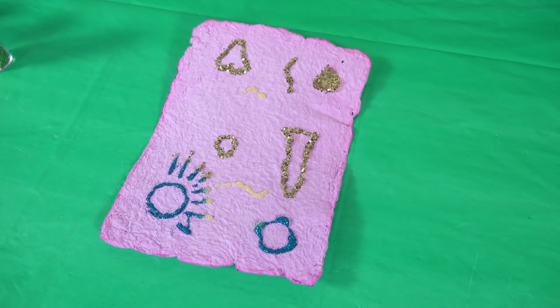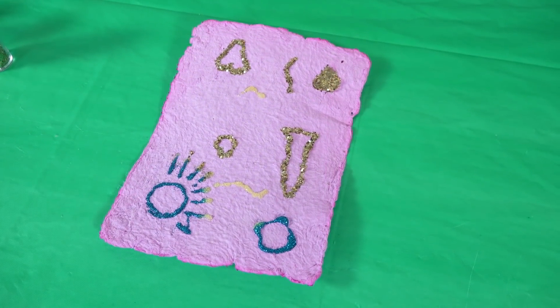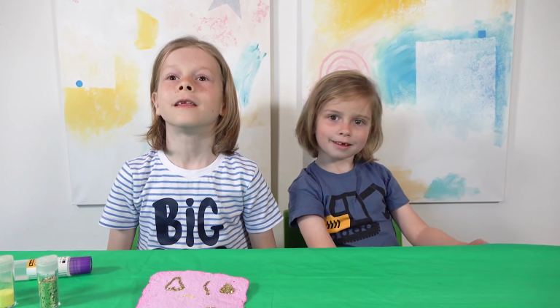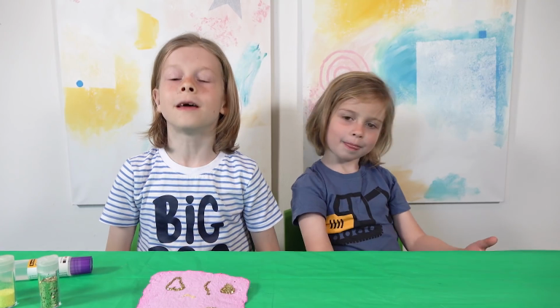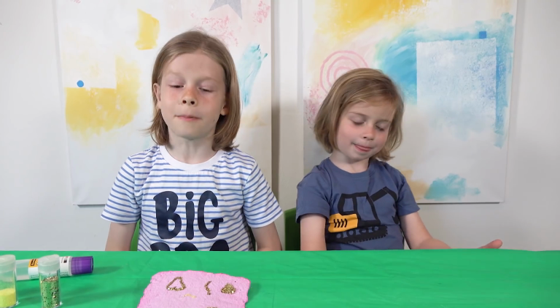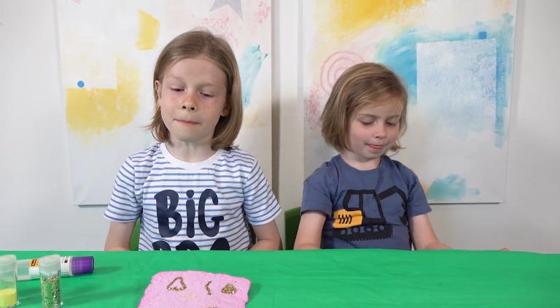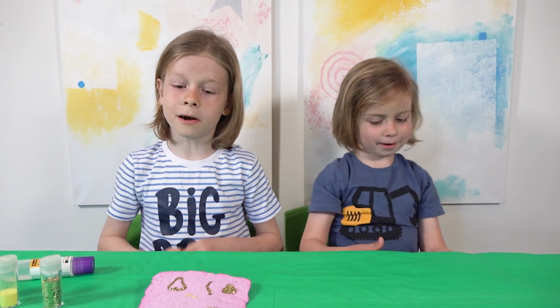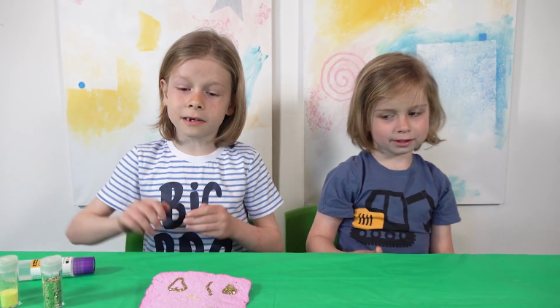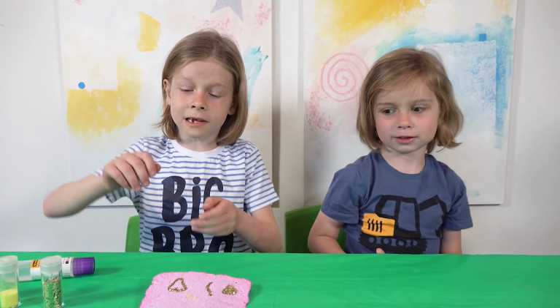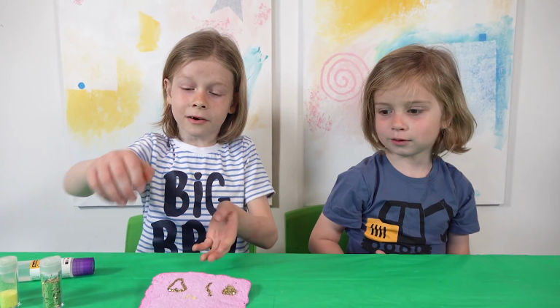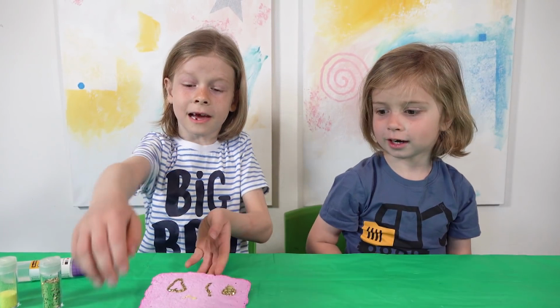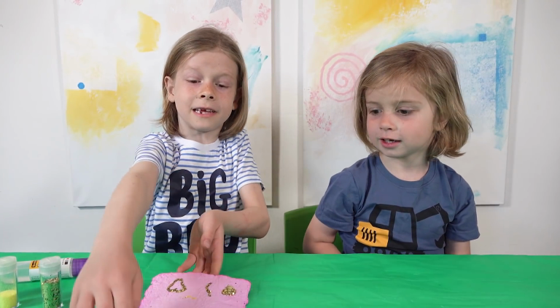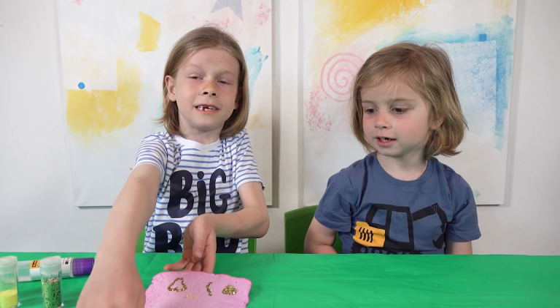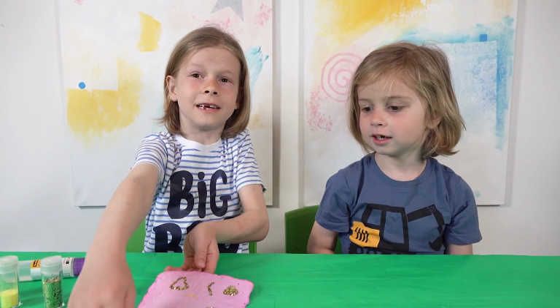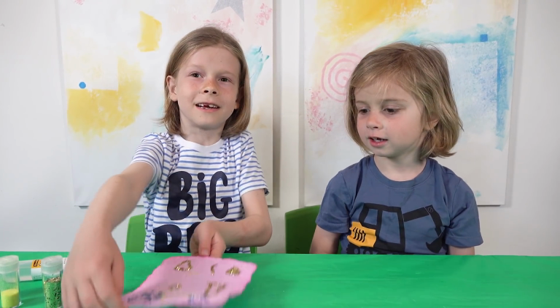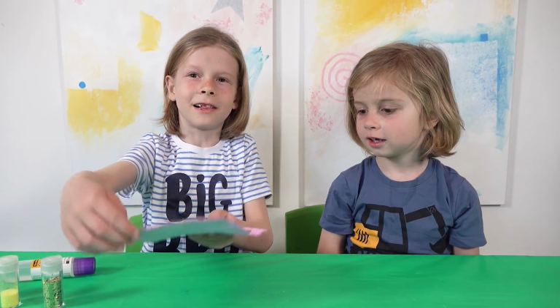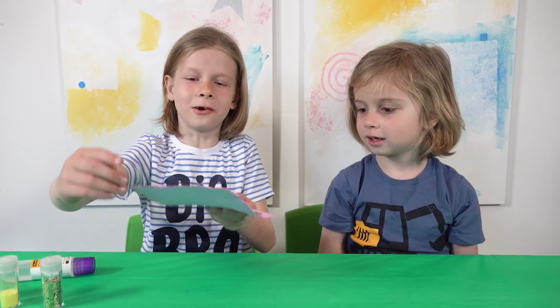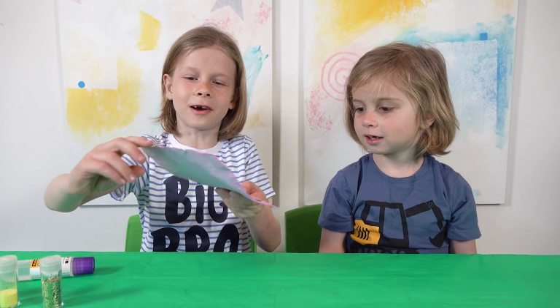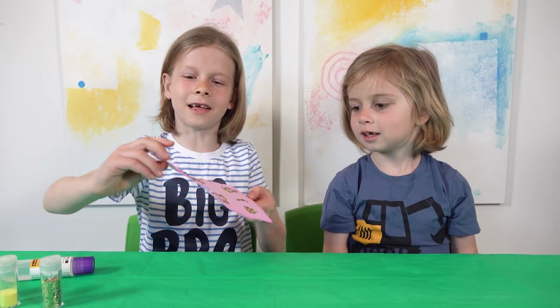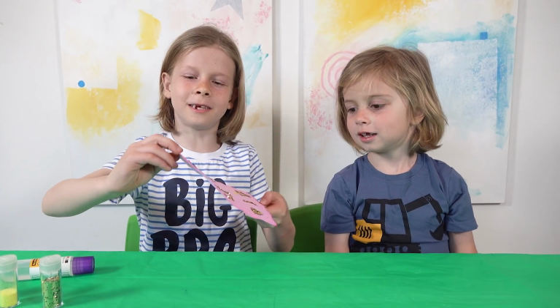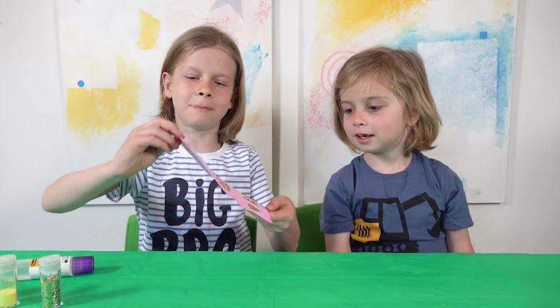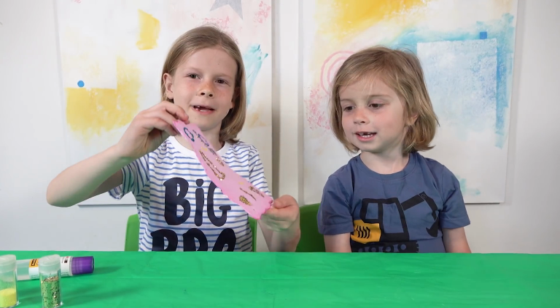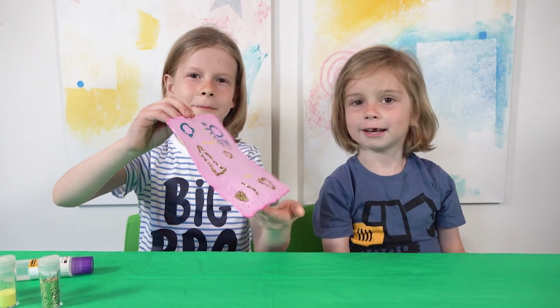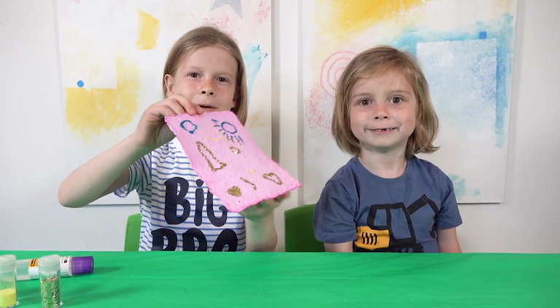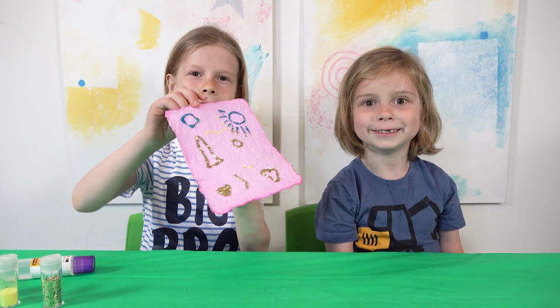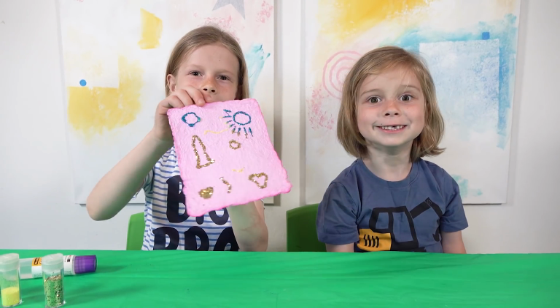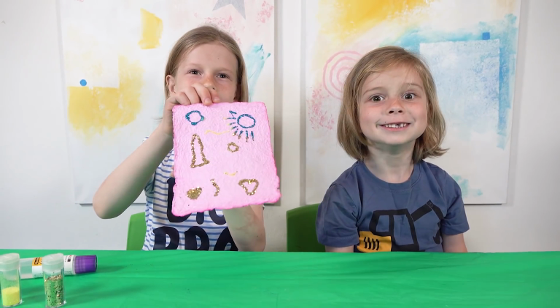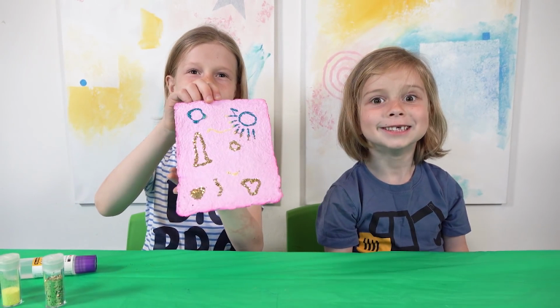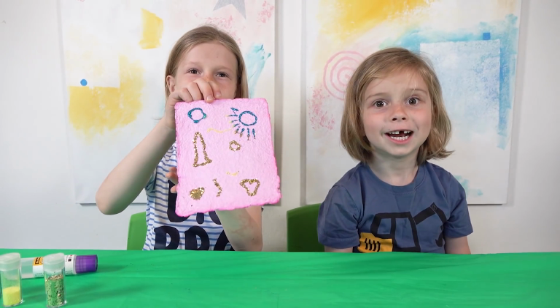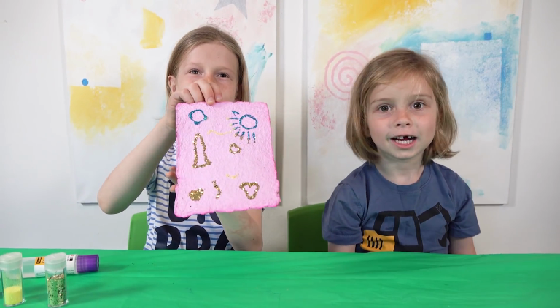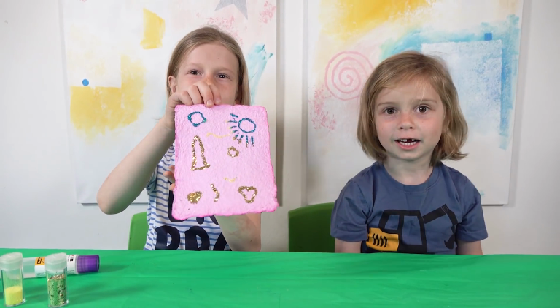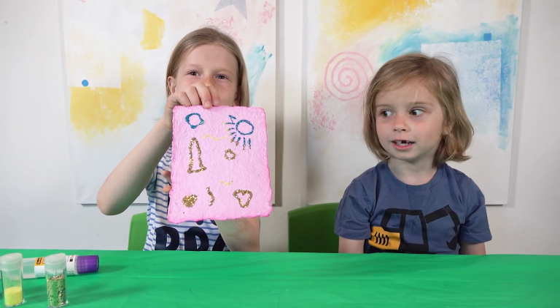The paper is ready. Look at this paper. It's beautiful.